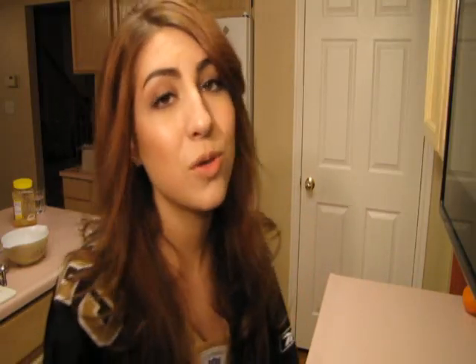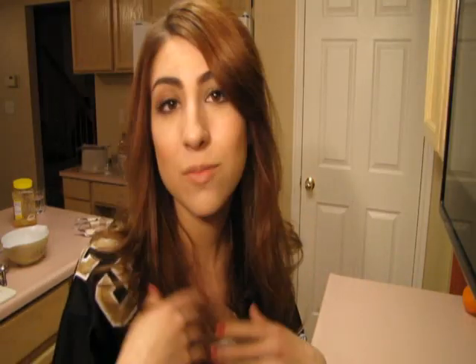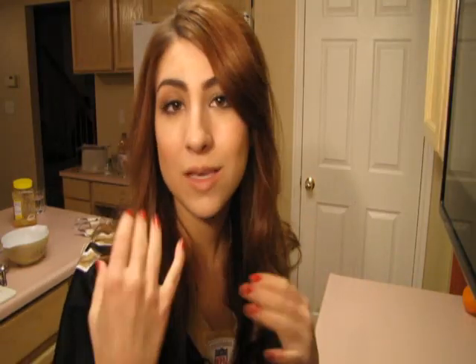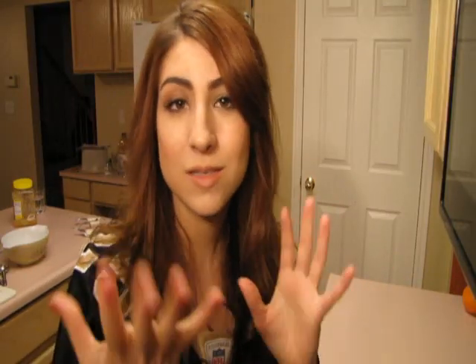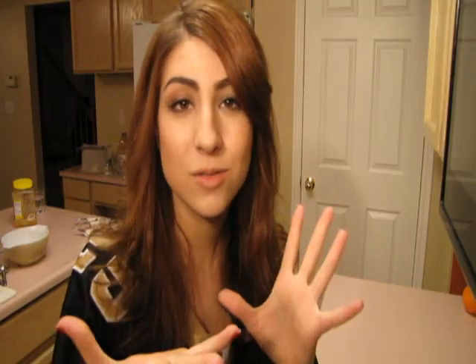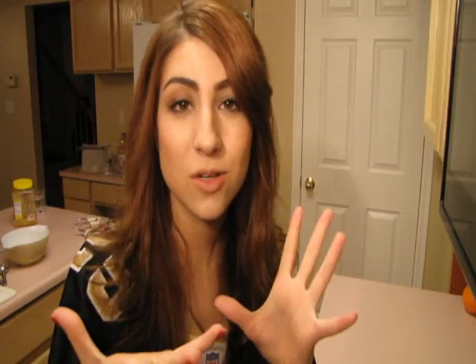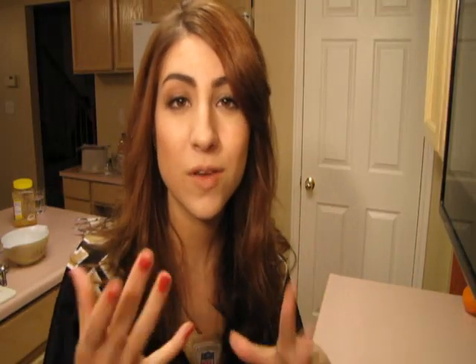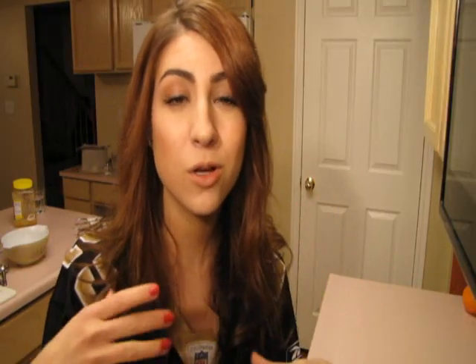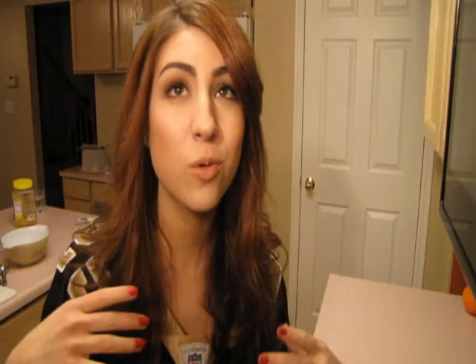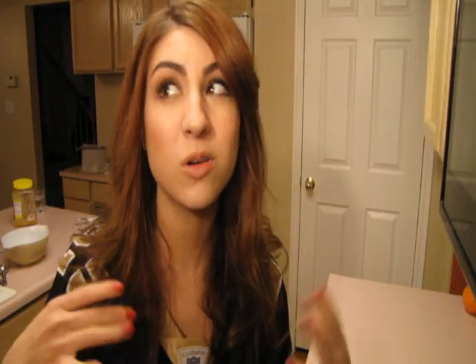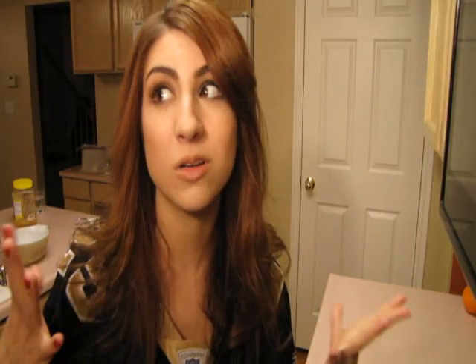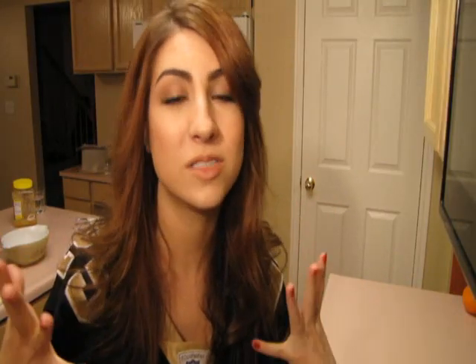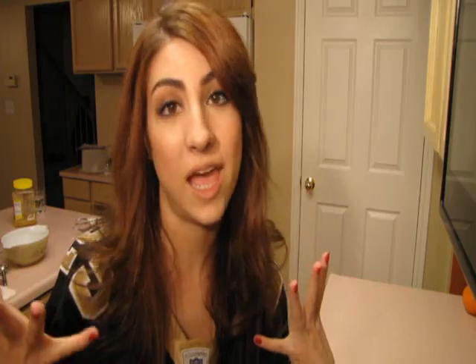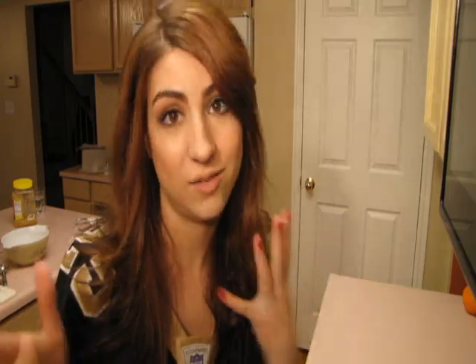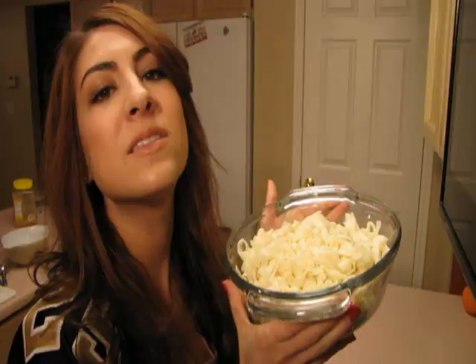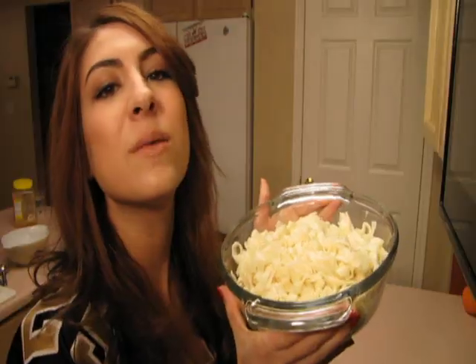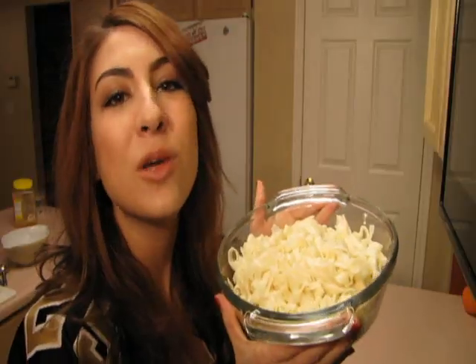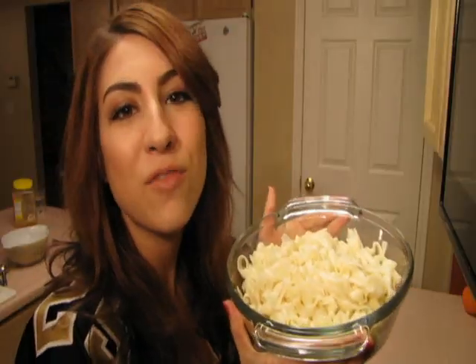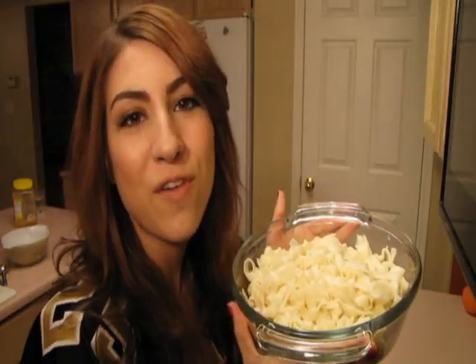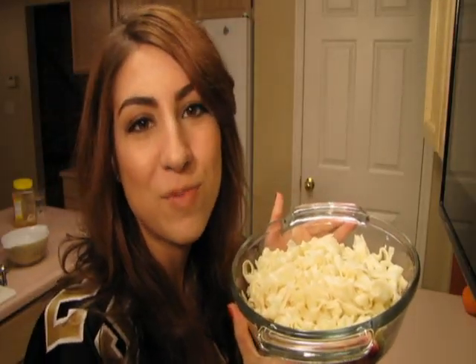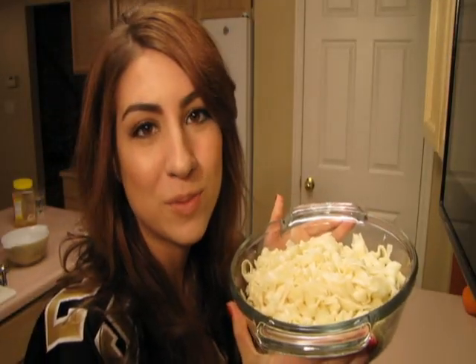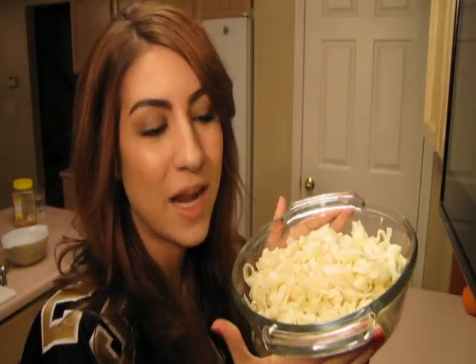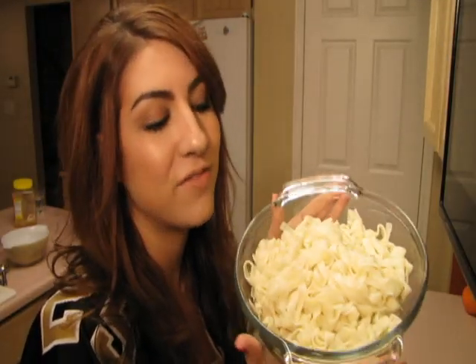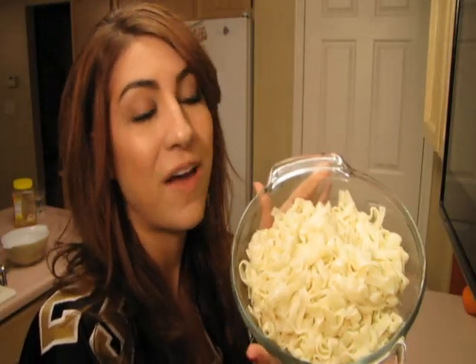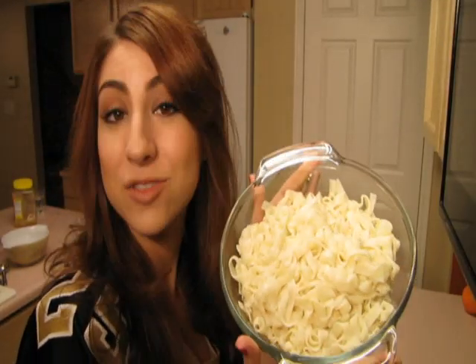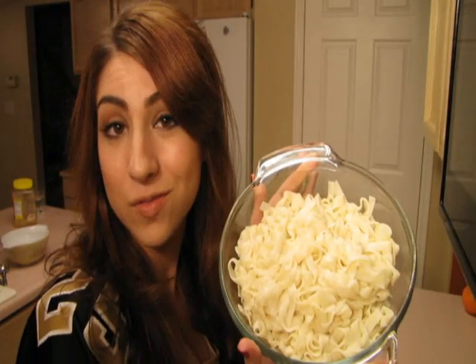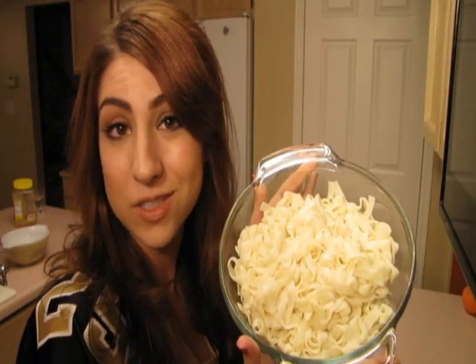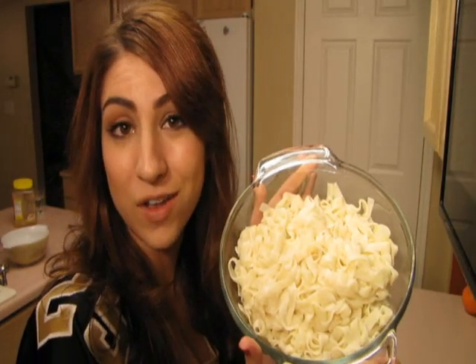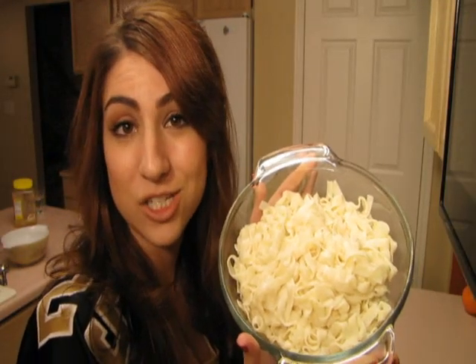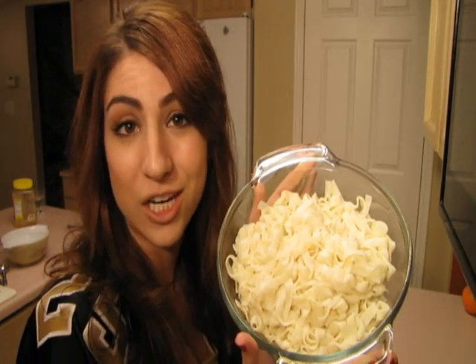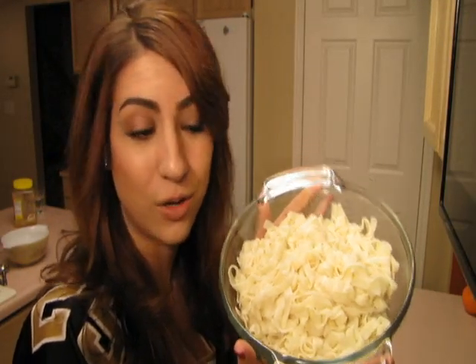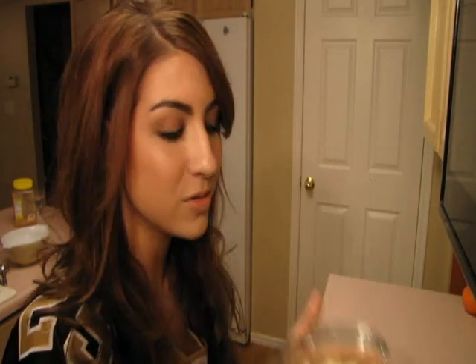So you can make a single serving or however many you want, or 10. I'm cooking for five people today, so I have five servings of fettuccine noodles.